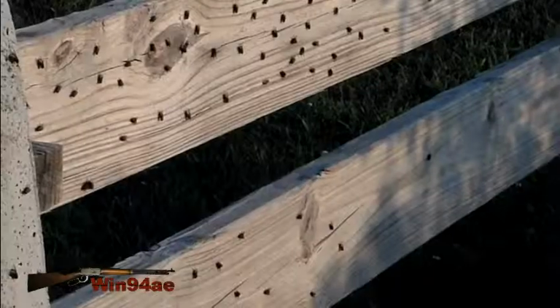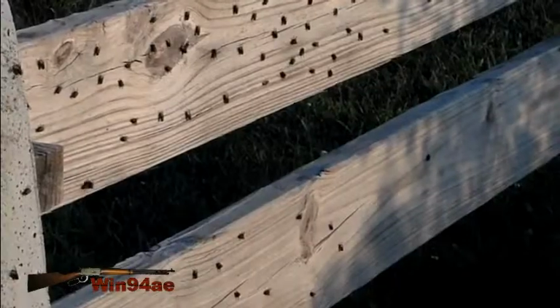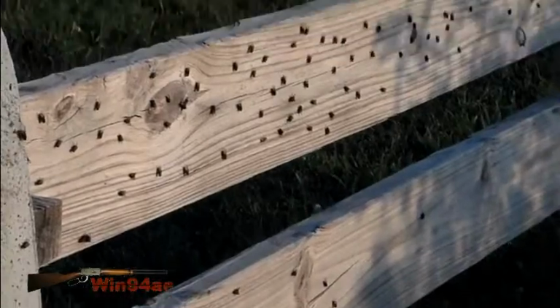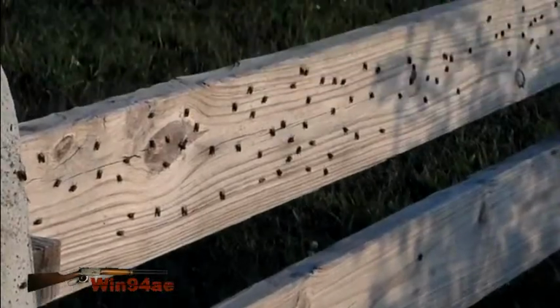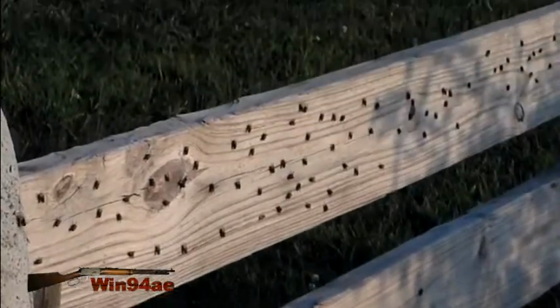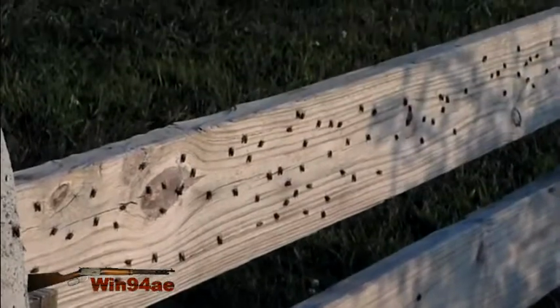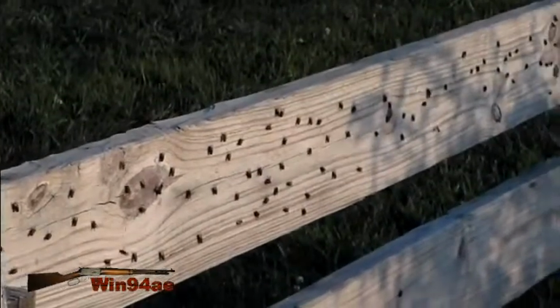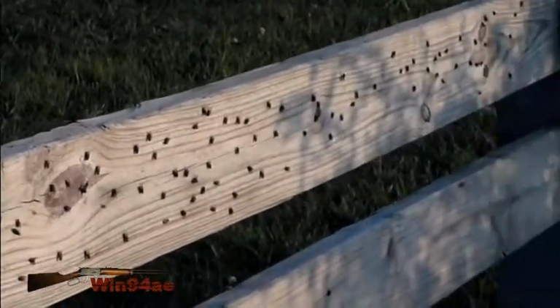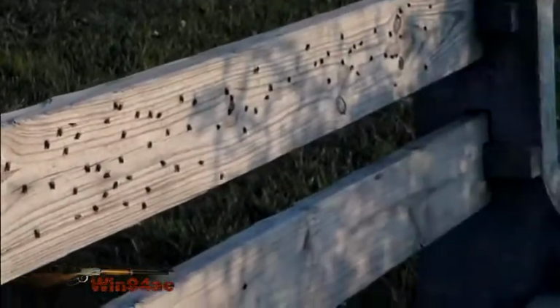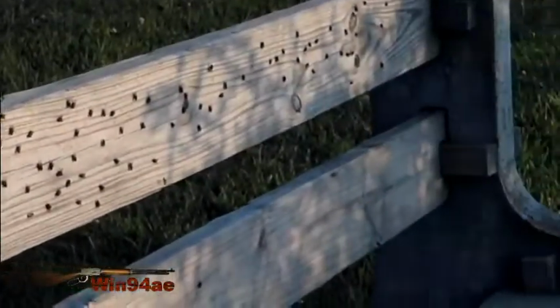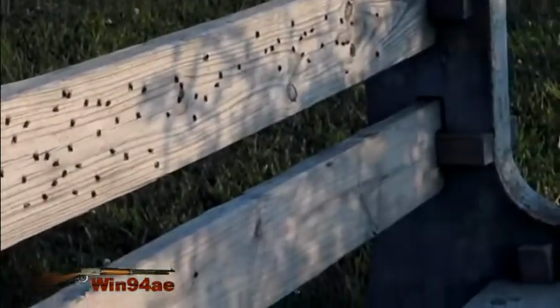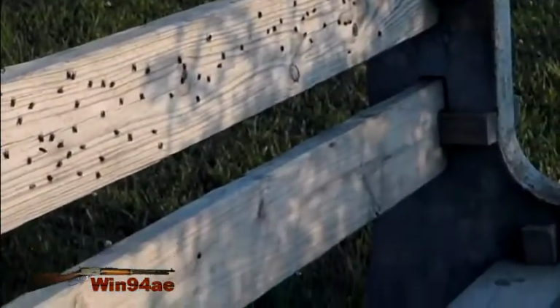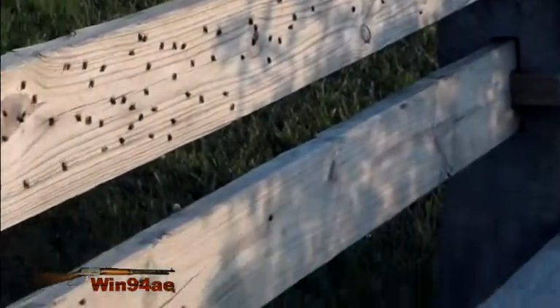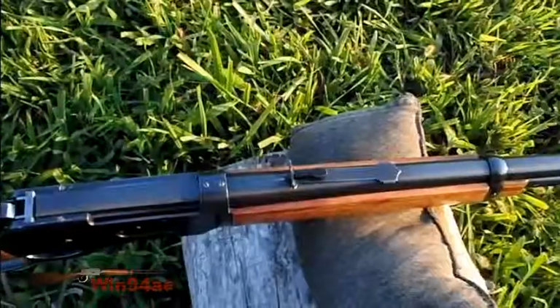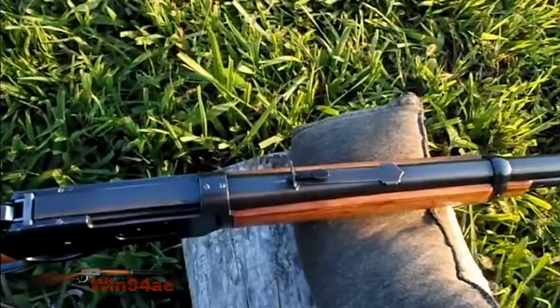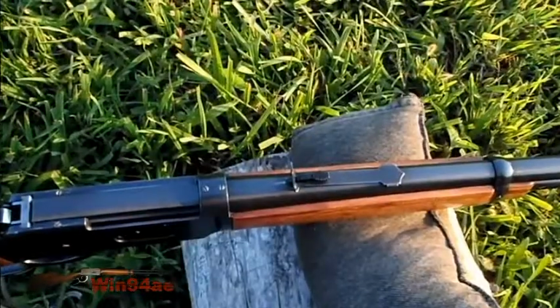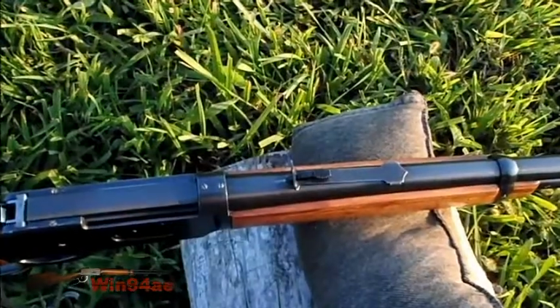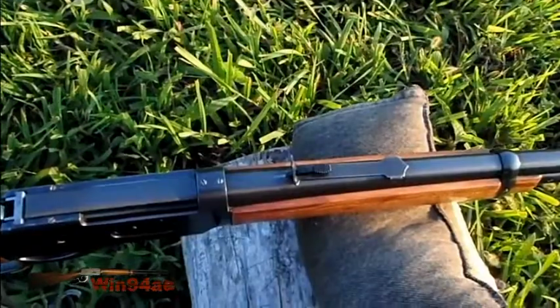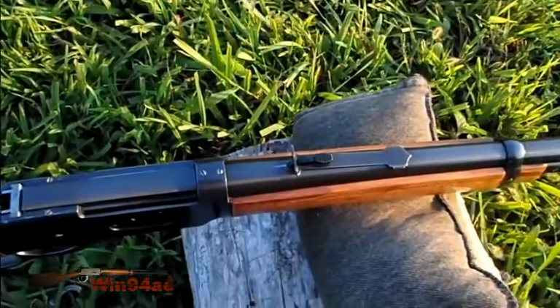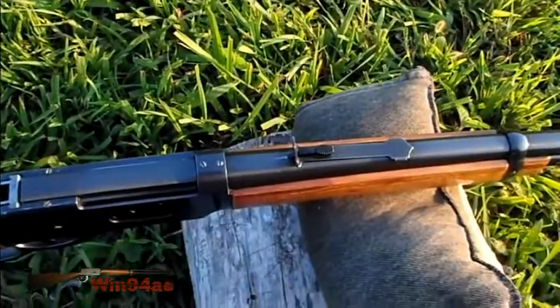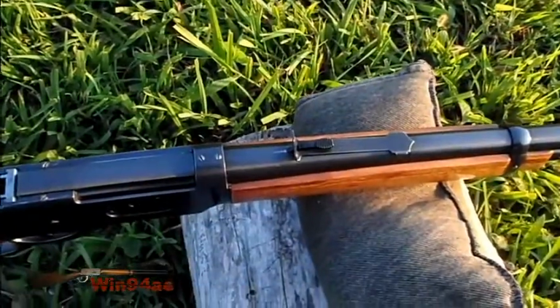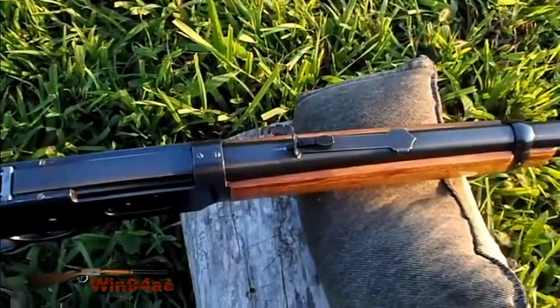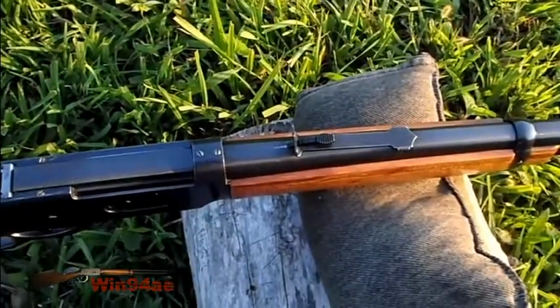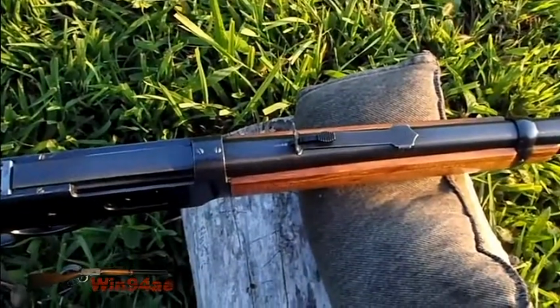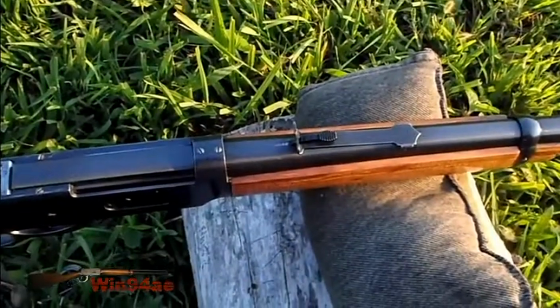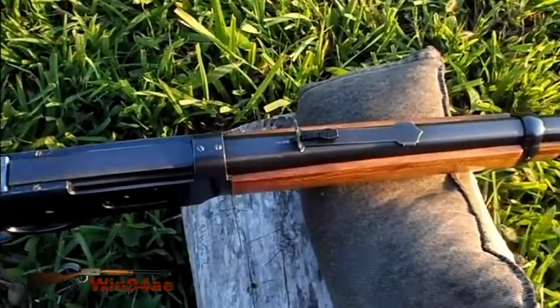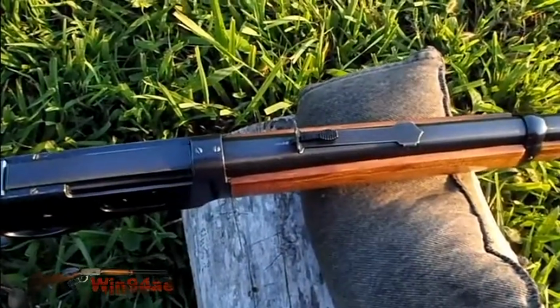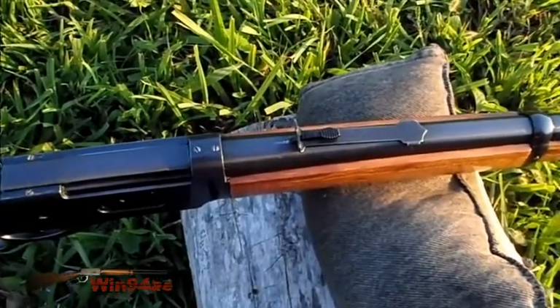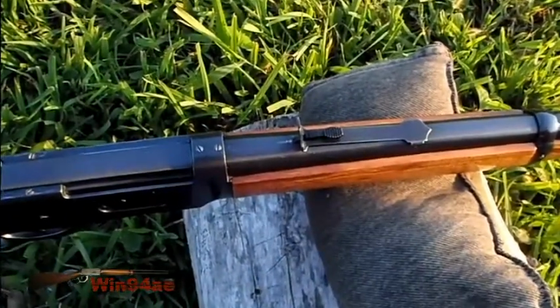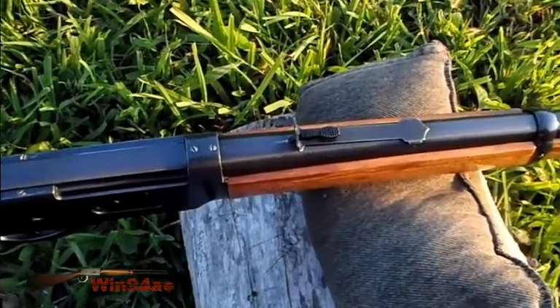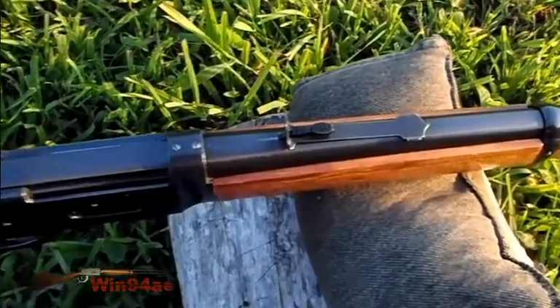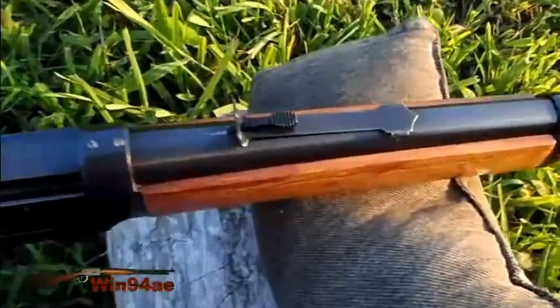Look at all them flies. There's no wind right now, so I'm gonna say this sight is wrong.